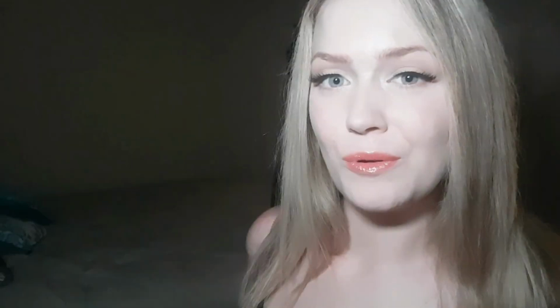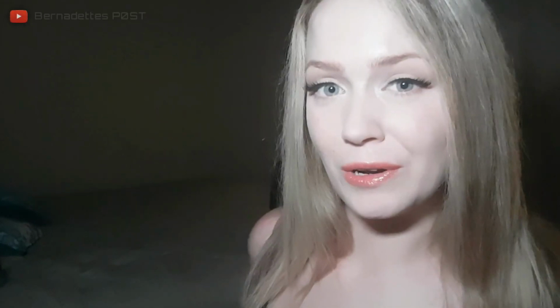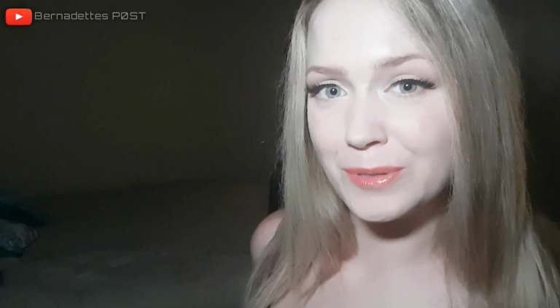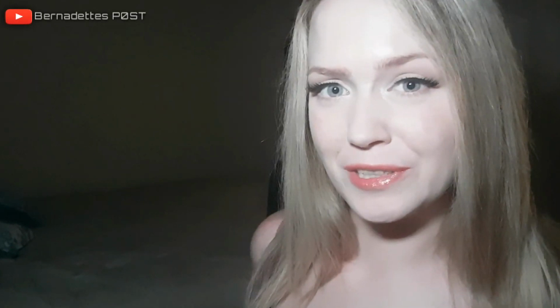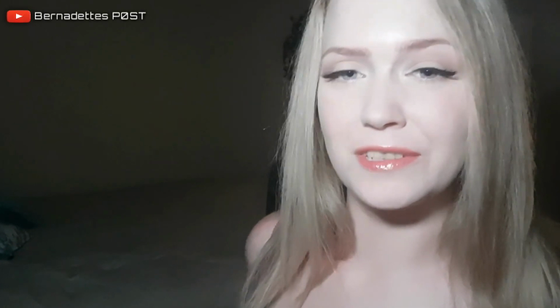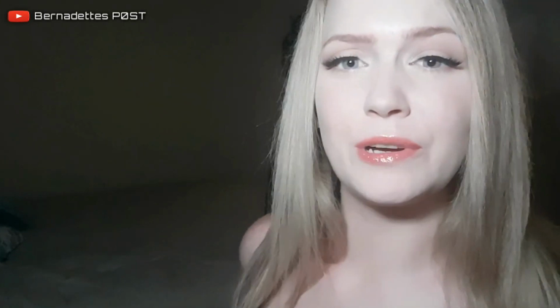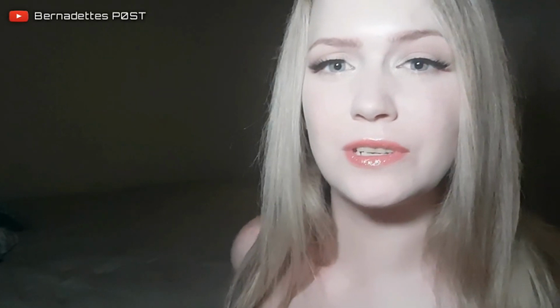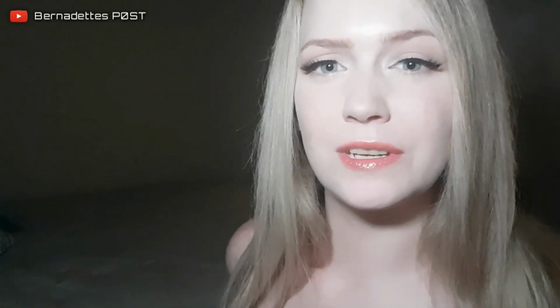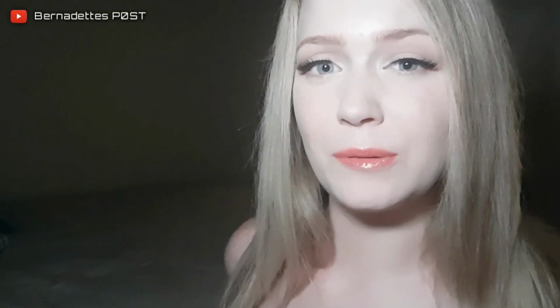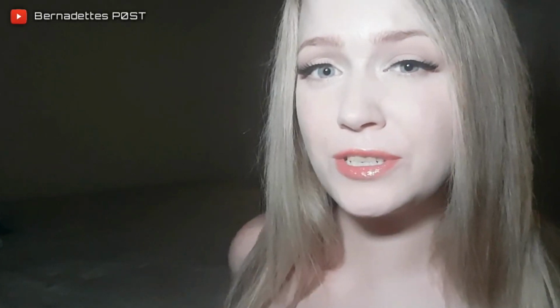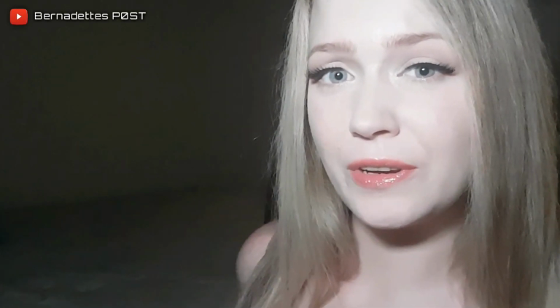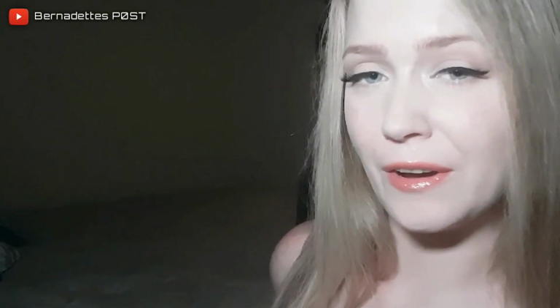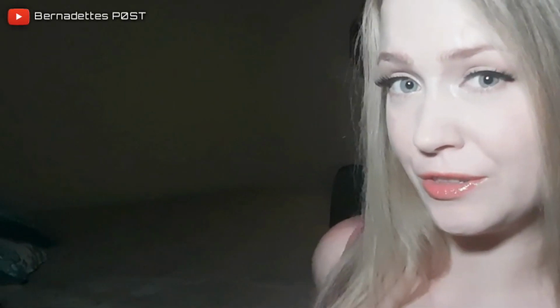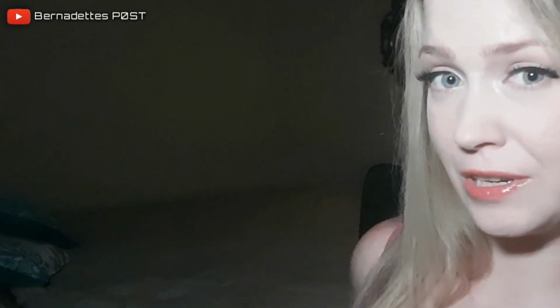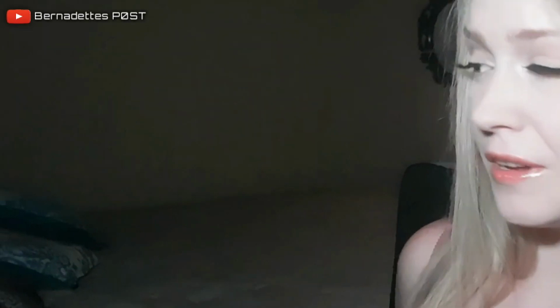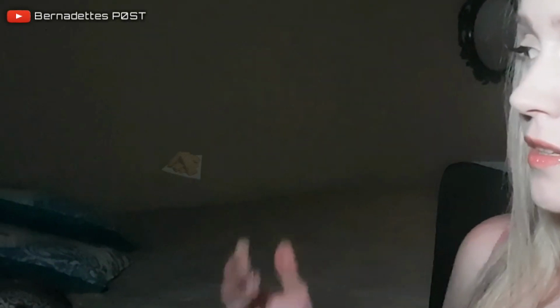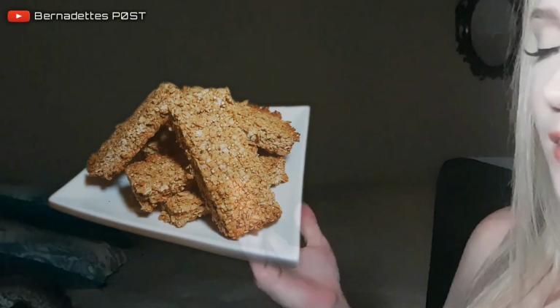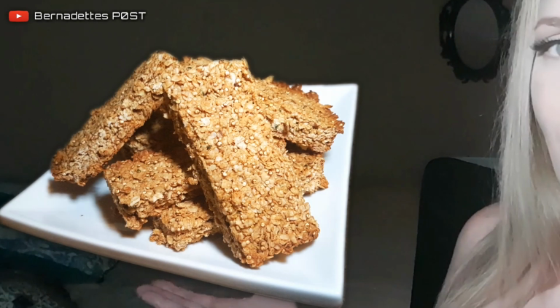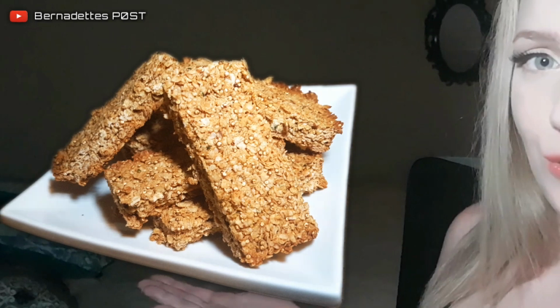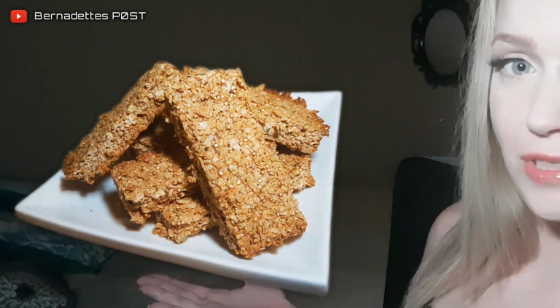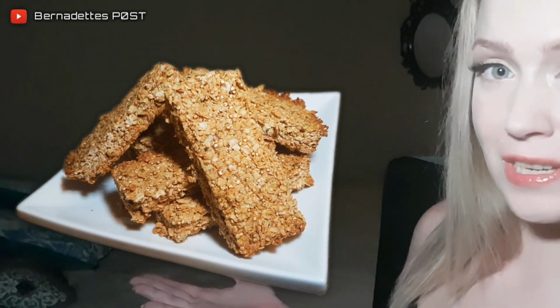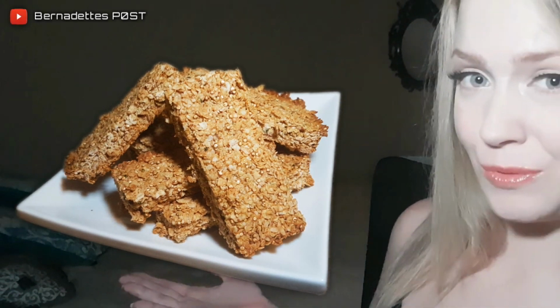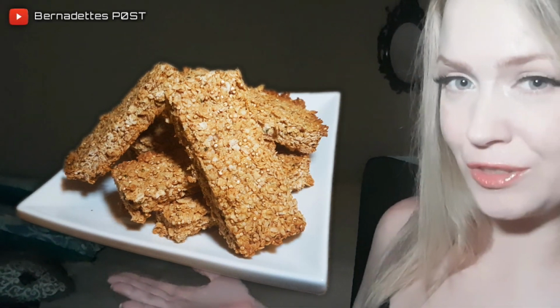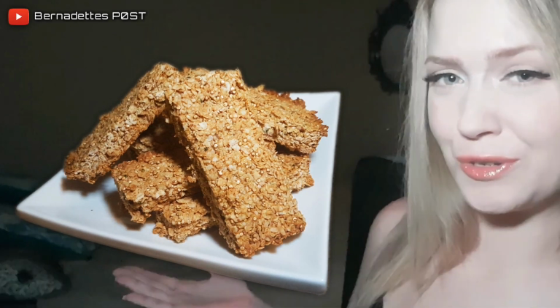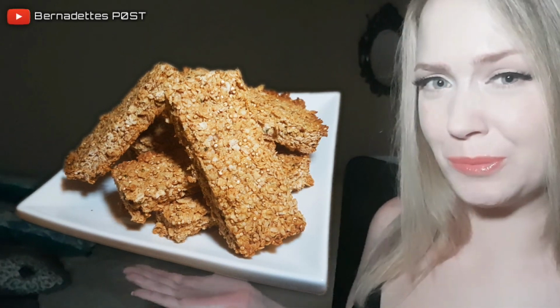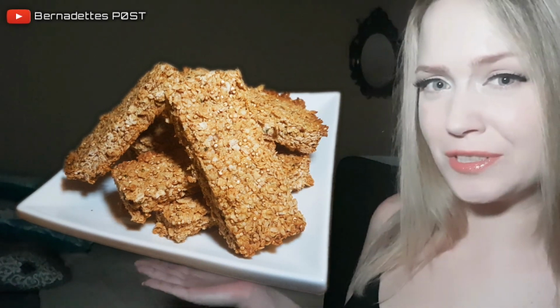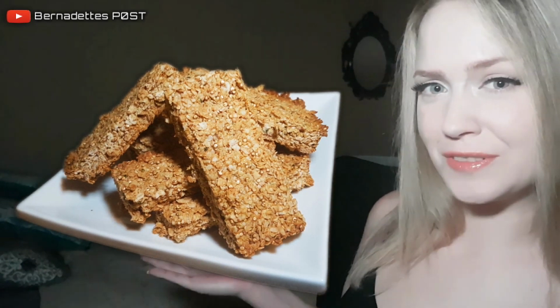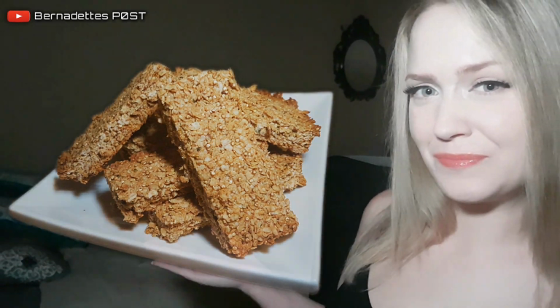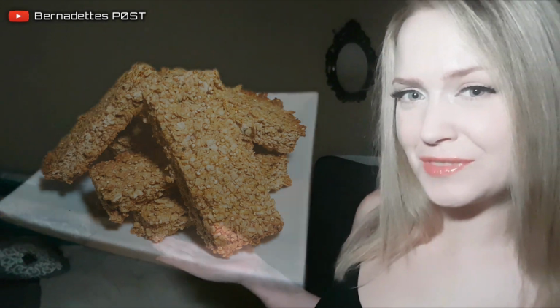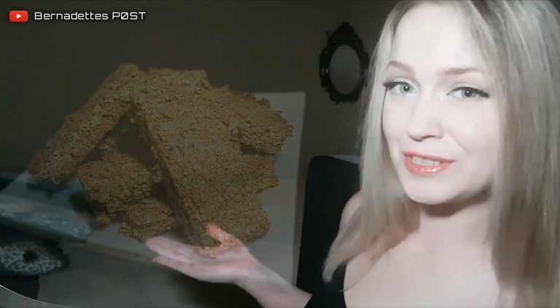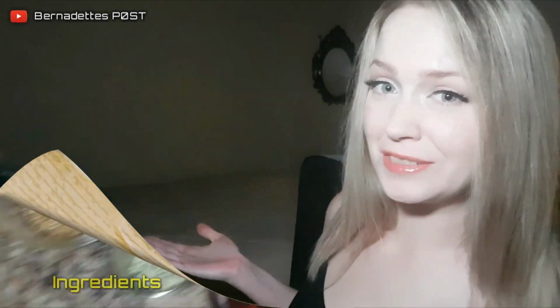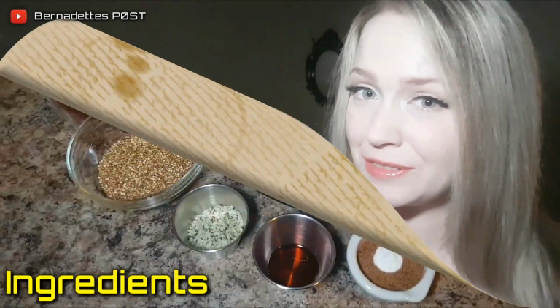Welcome to Bernadette's Post and today I'll be showing how I created honey oat quinoa granola bars. So stay tuned.